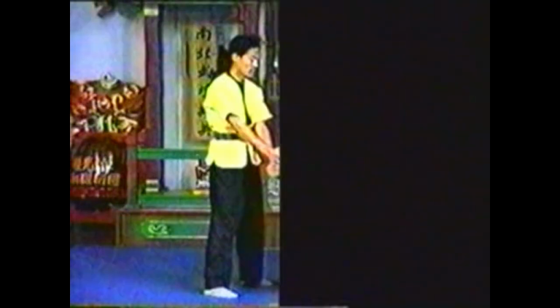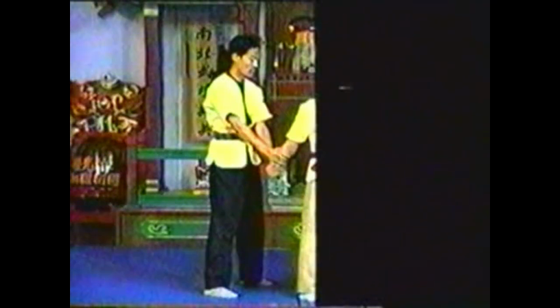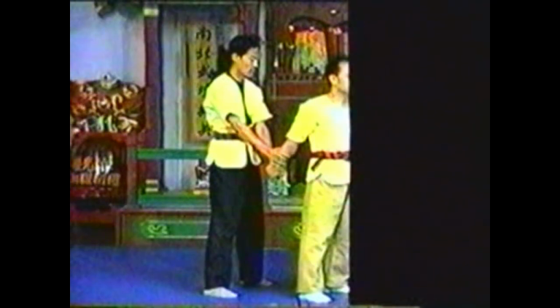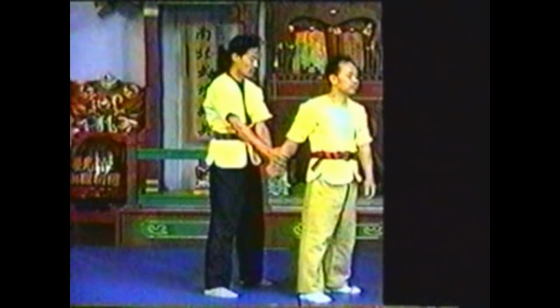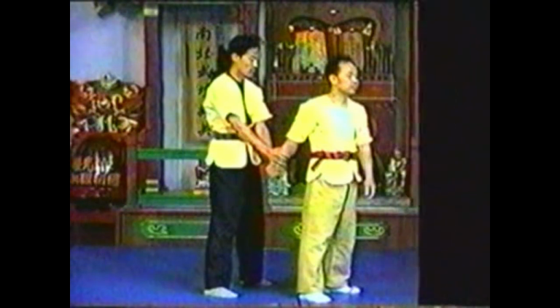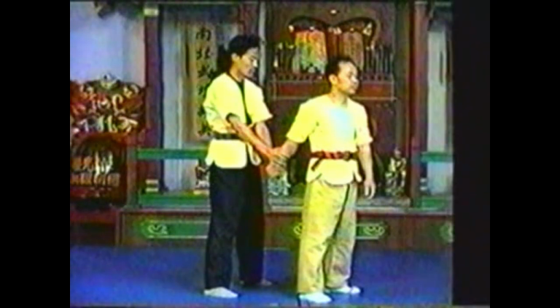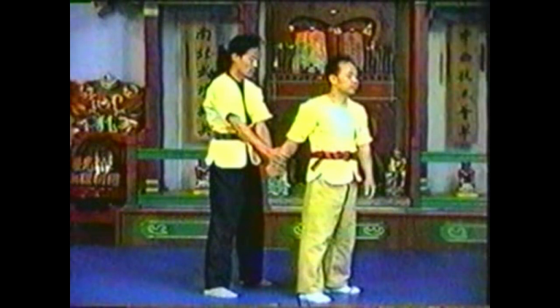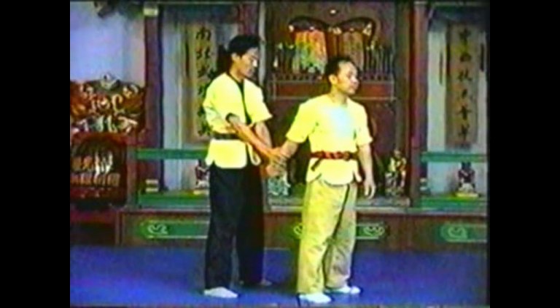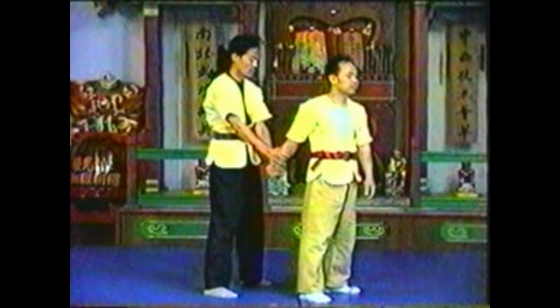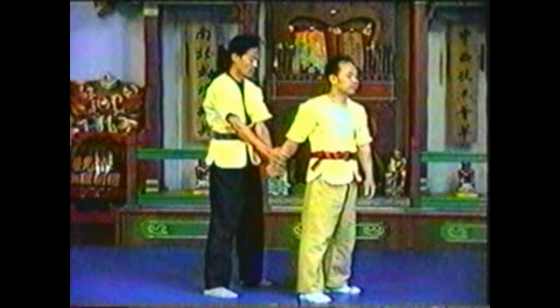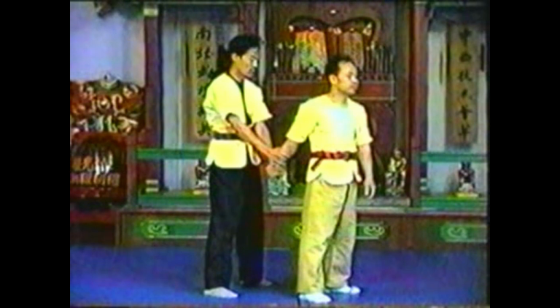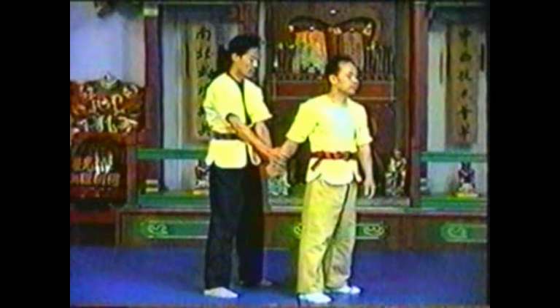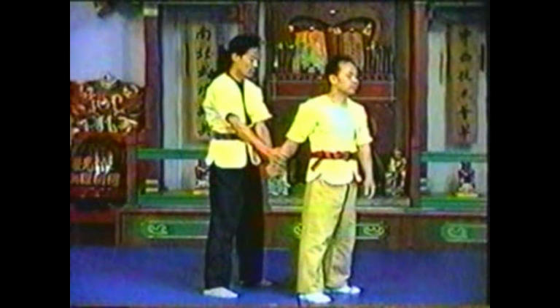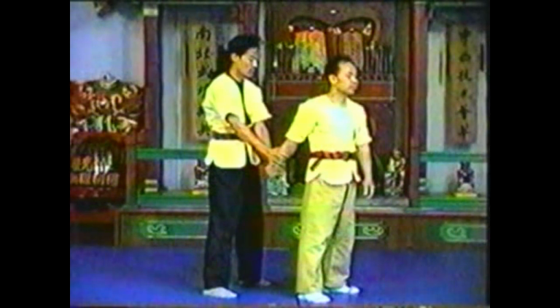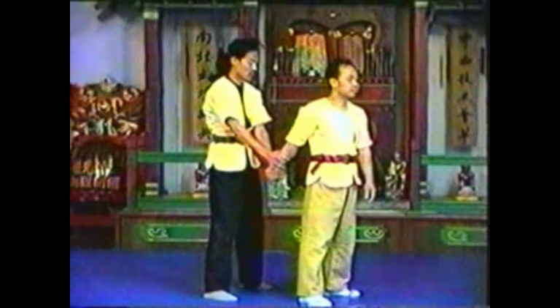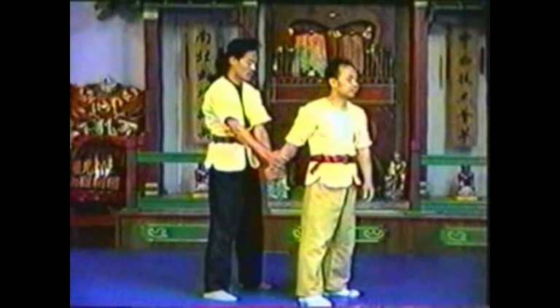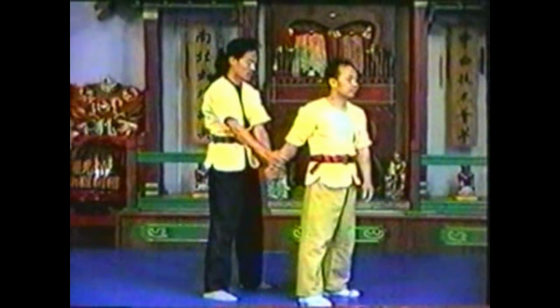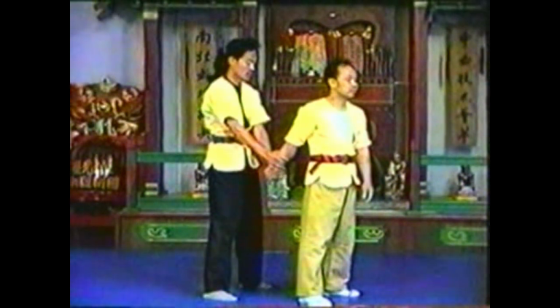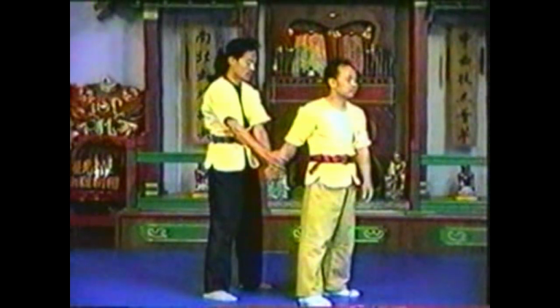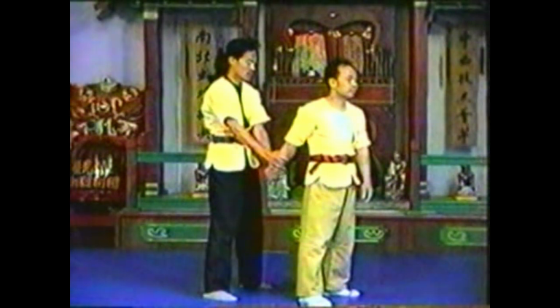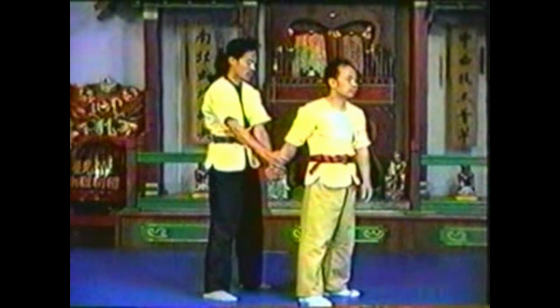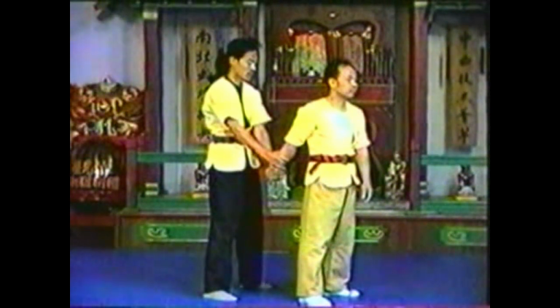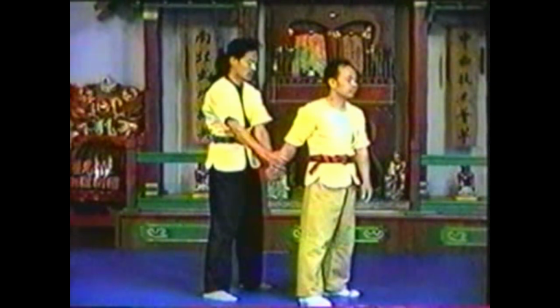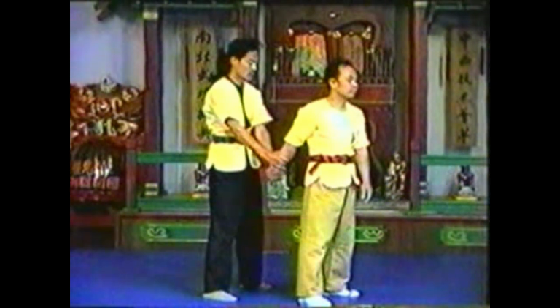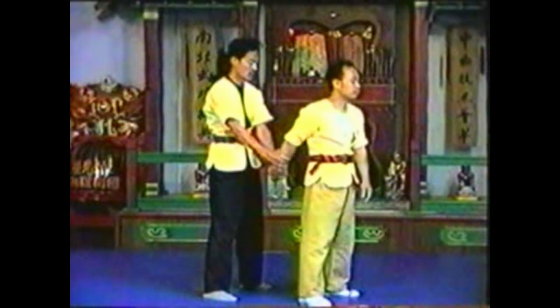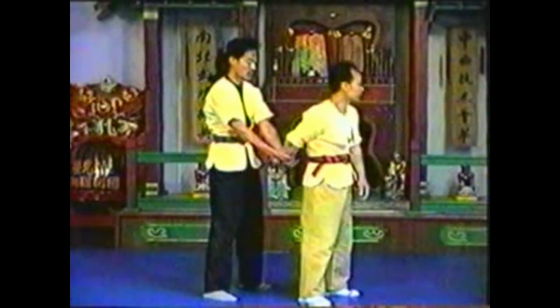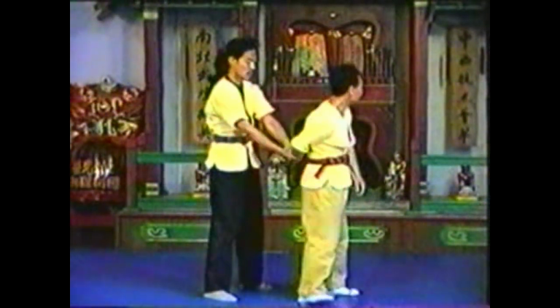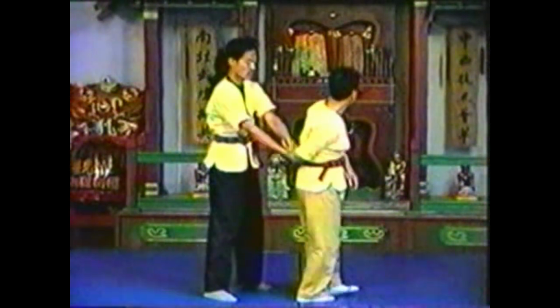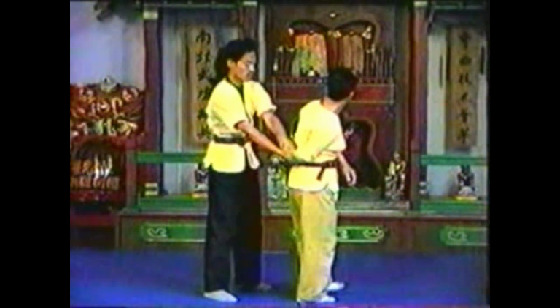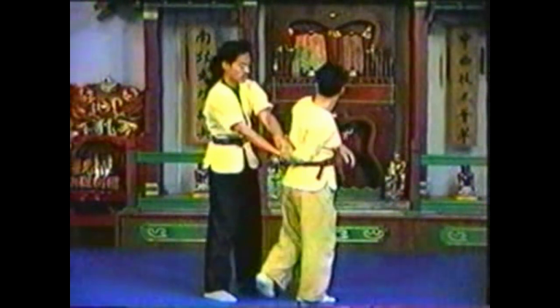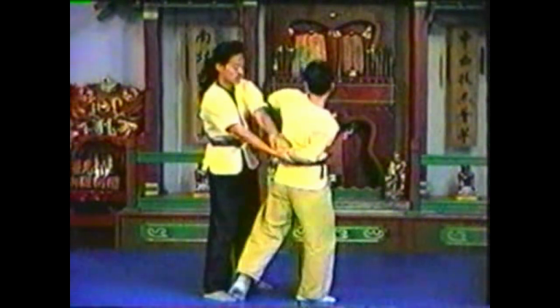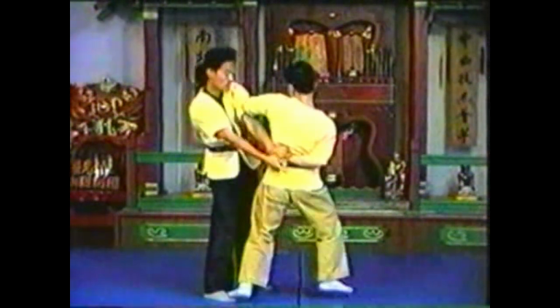Keeping his wrist at the center of your back, lock his arm by pressing down with your wrist and forearm.